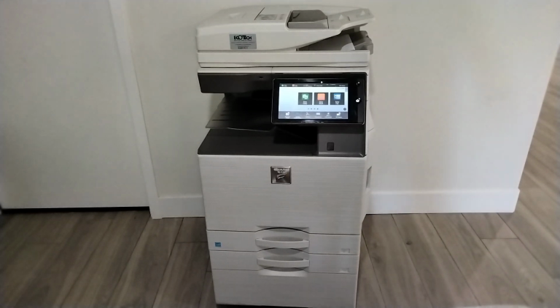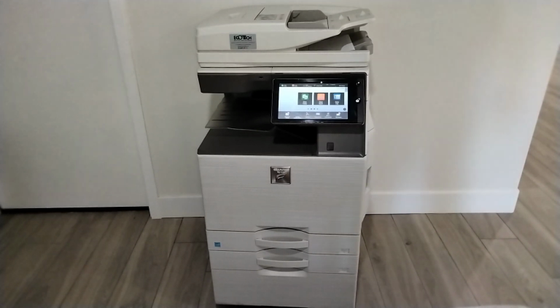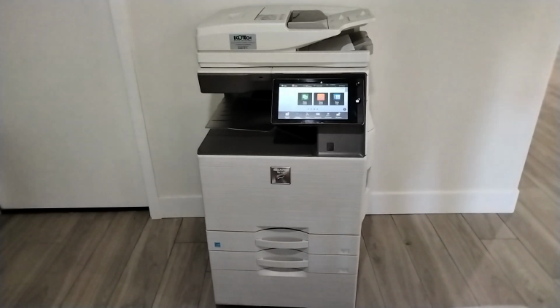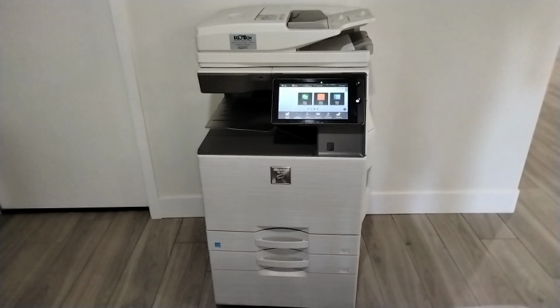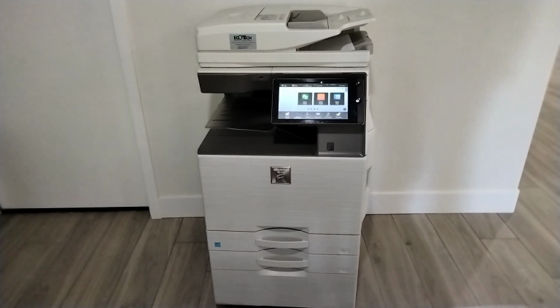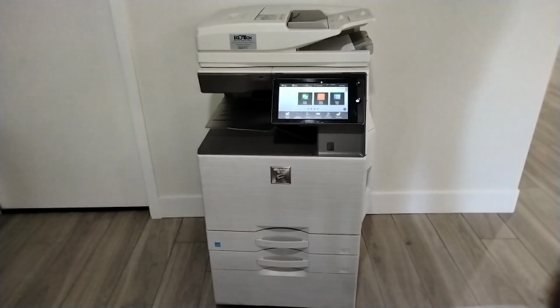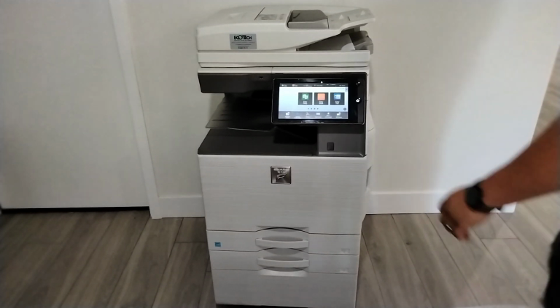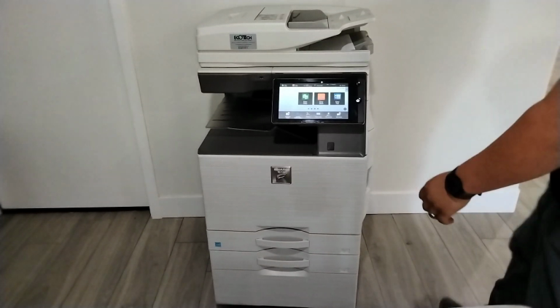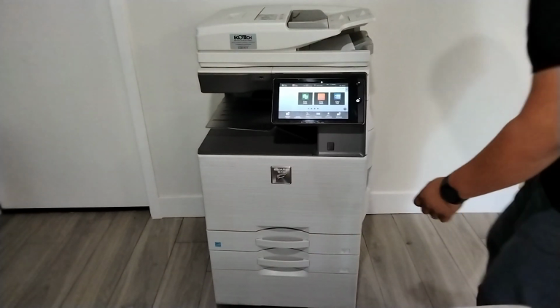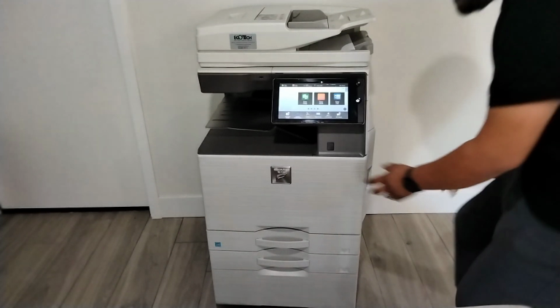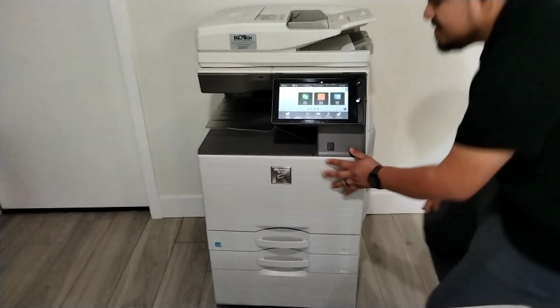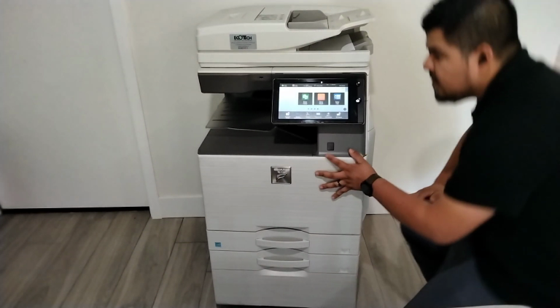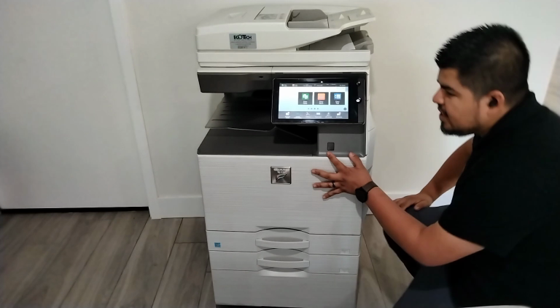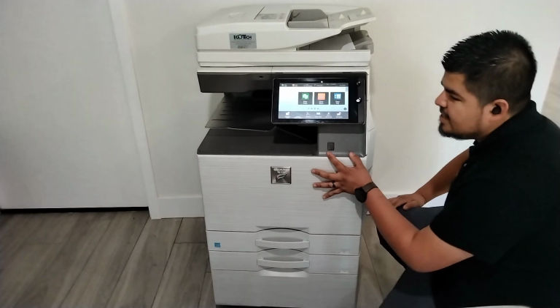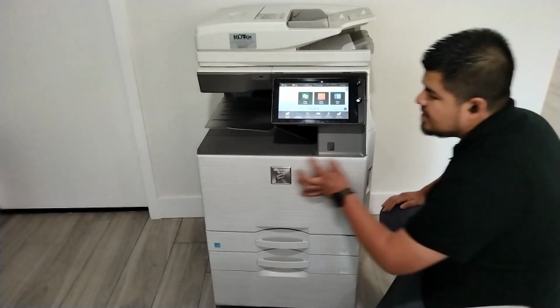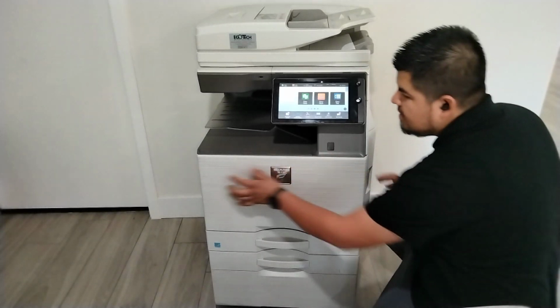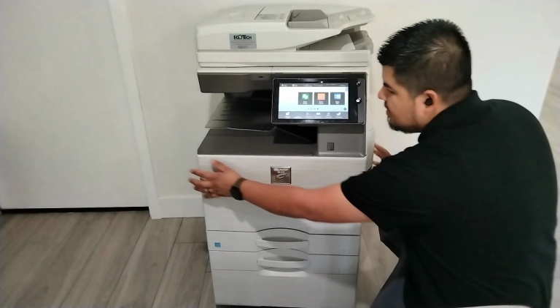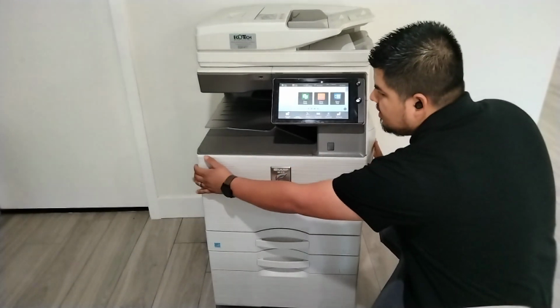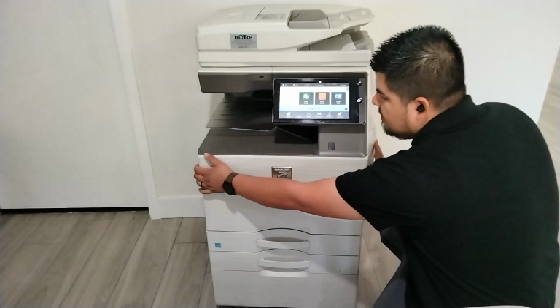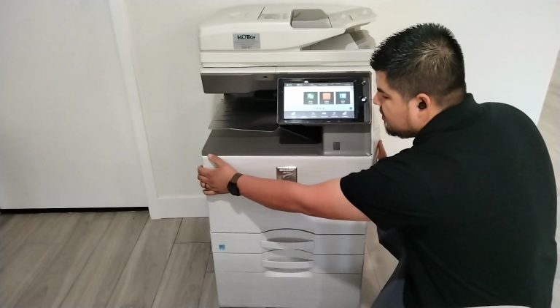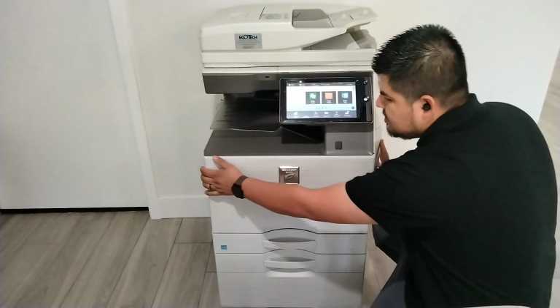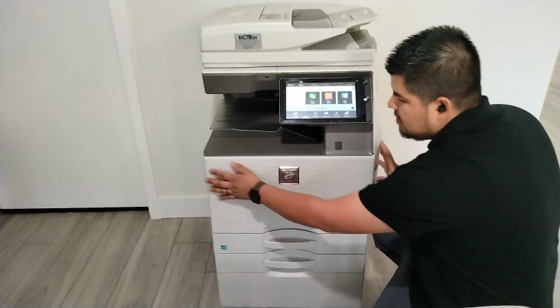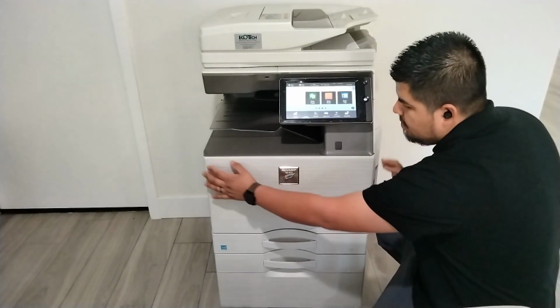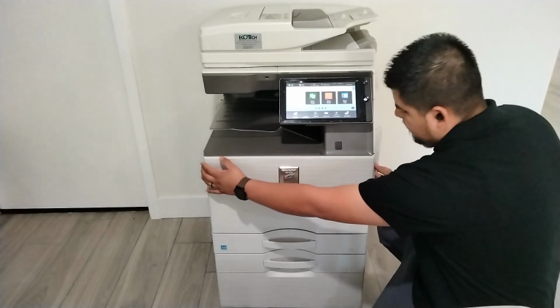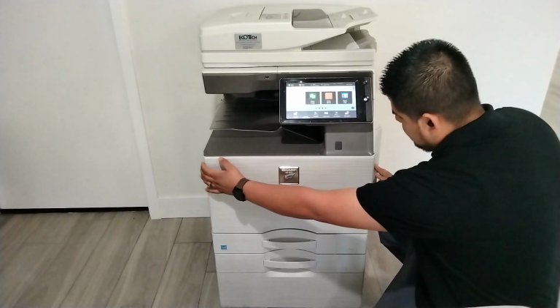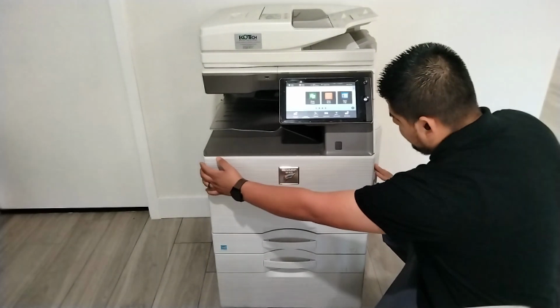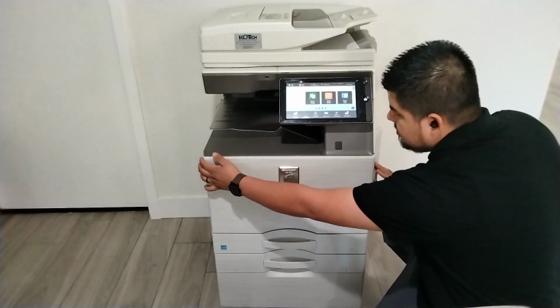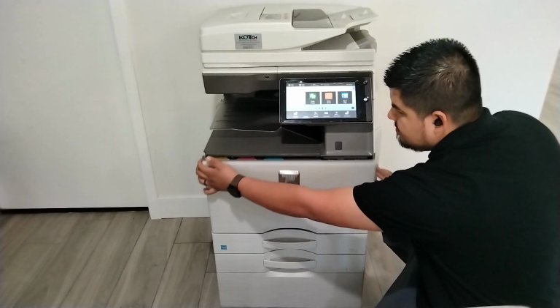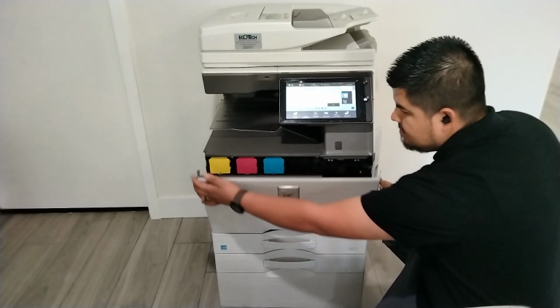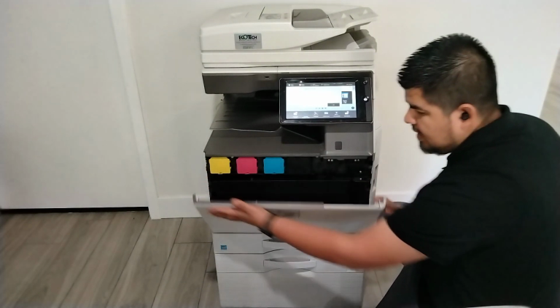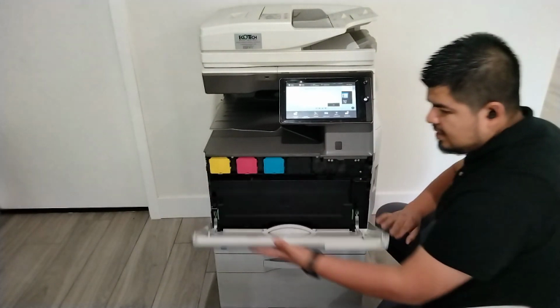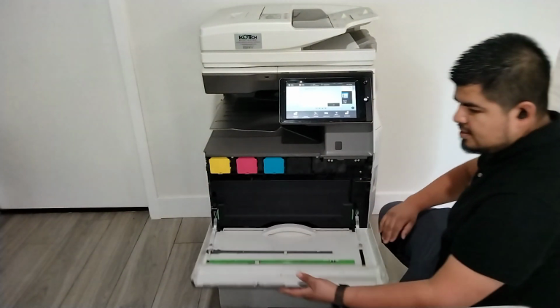Changing the waste on a receptacle is very easy. First, you open the front cover like this.